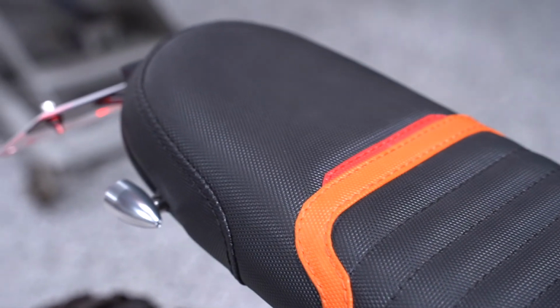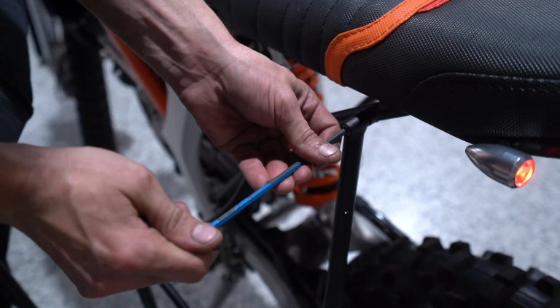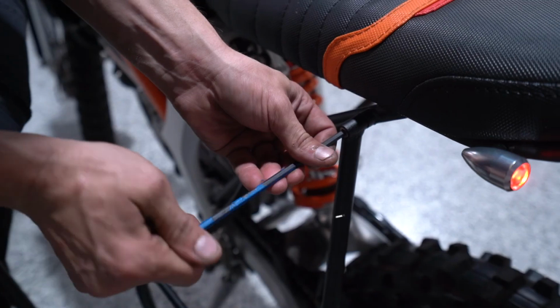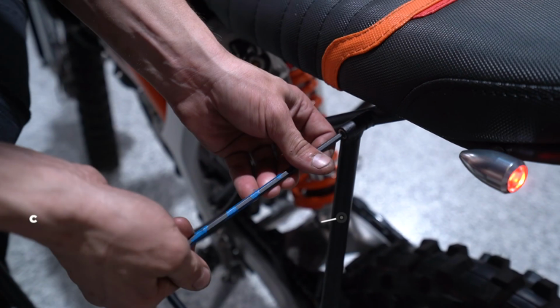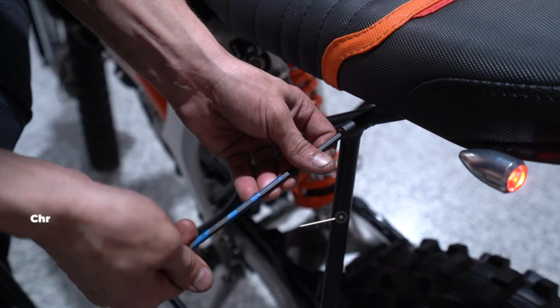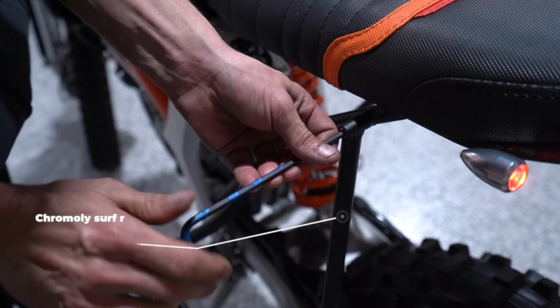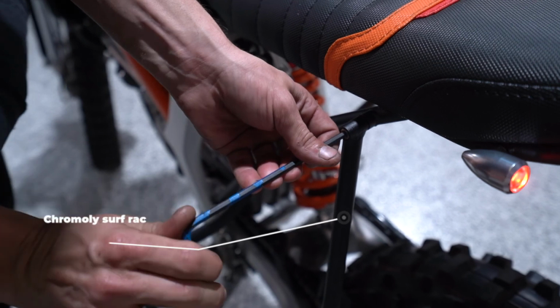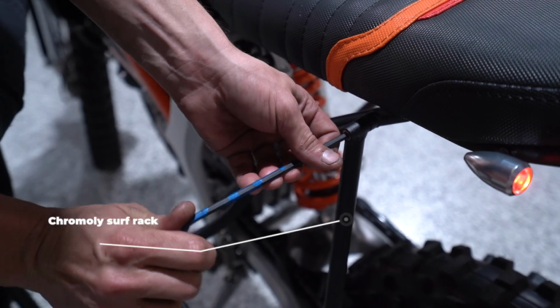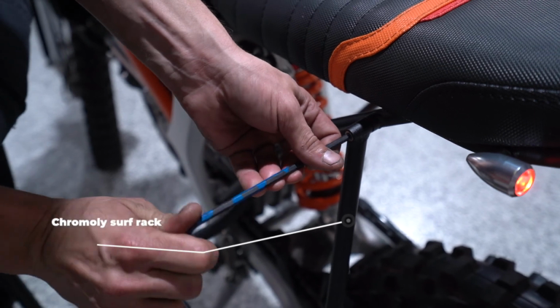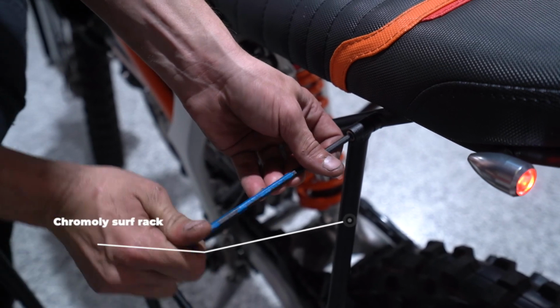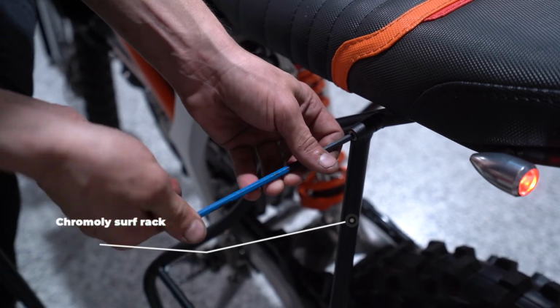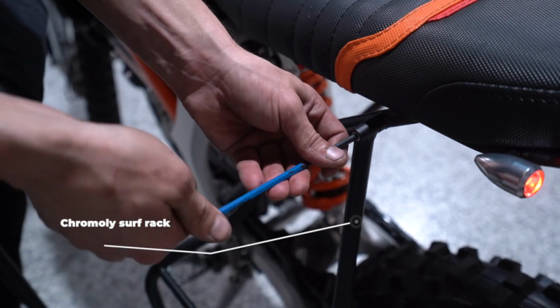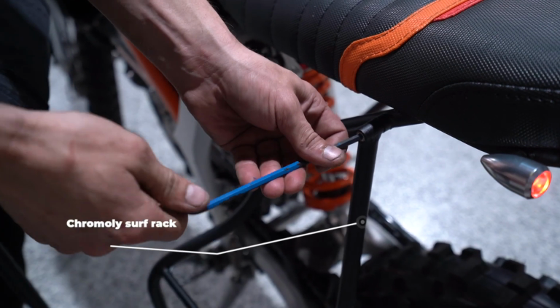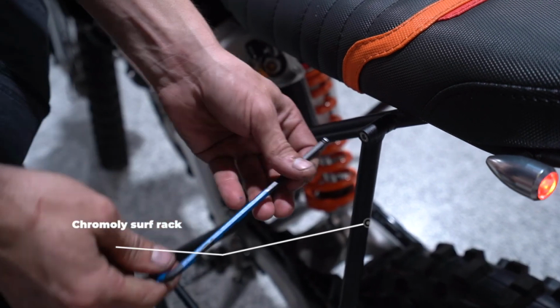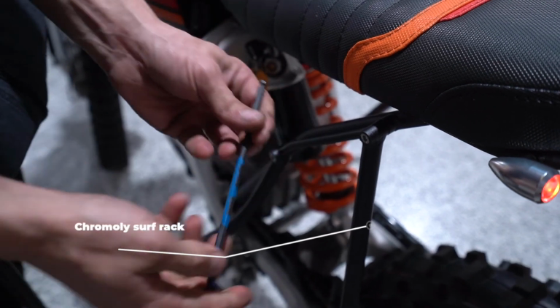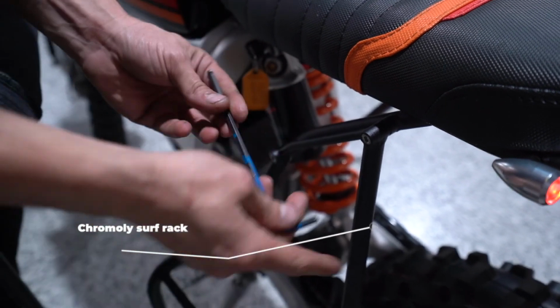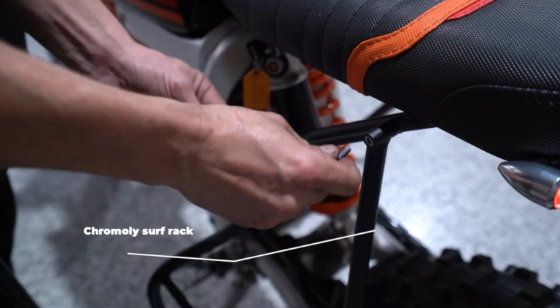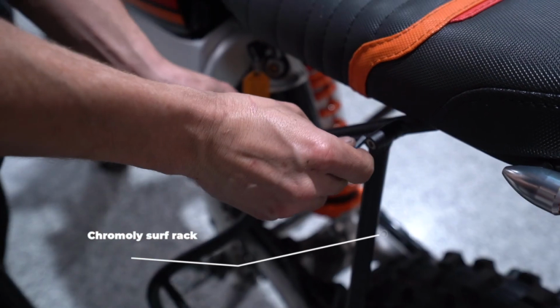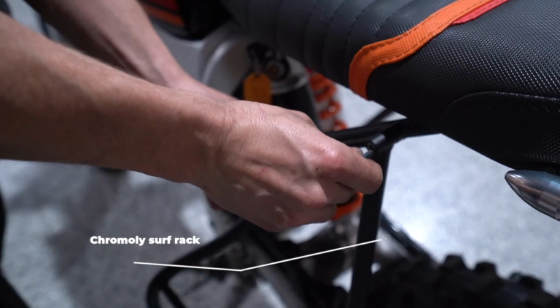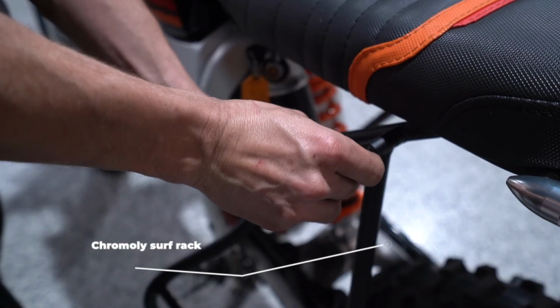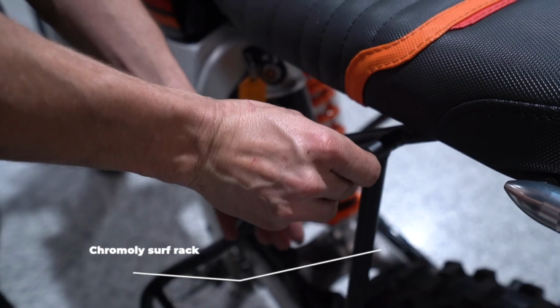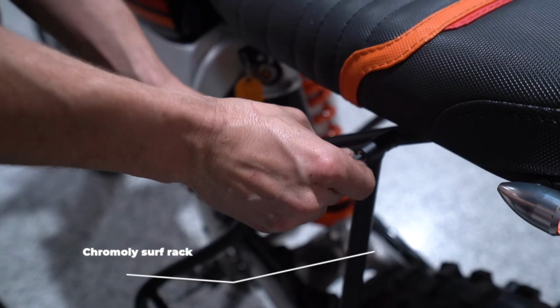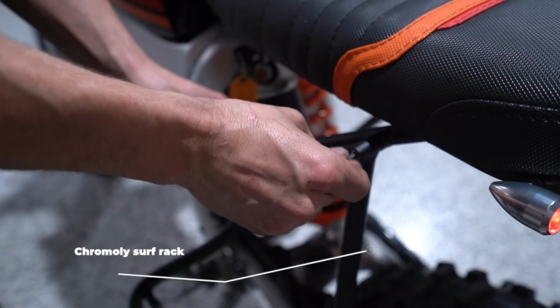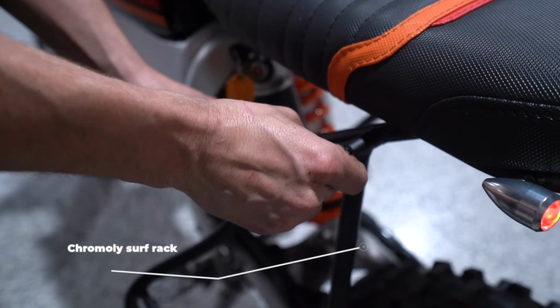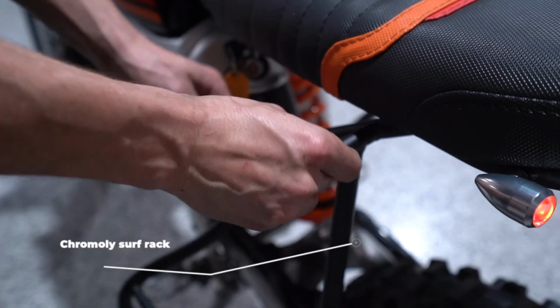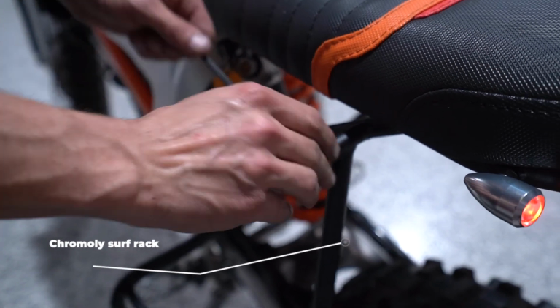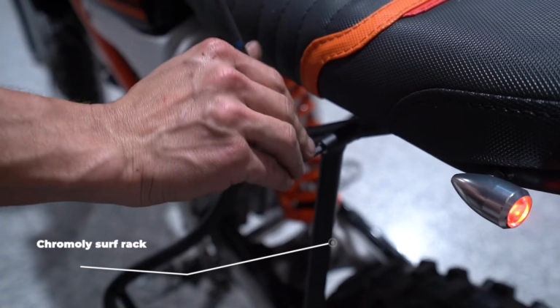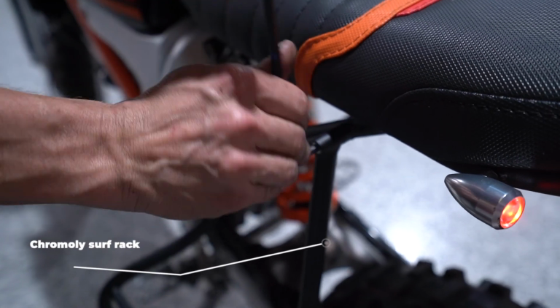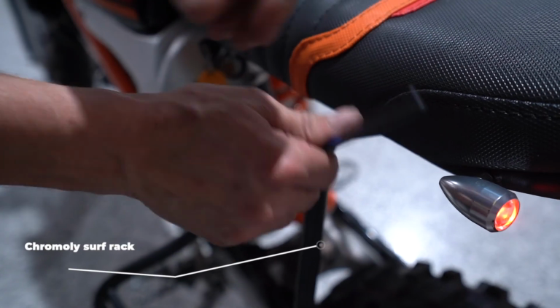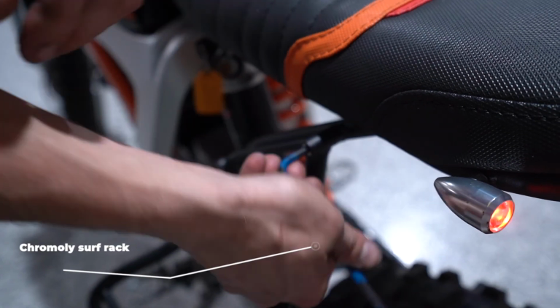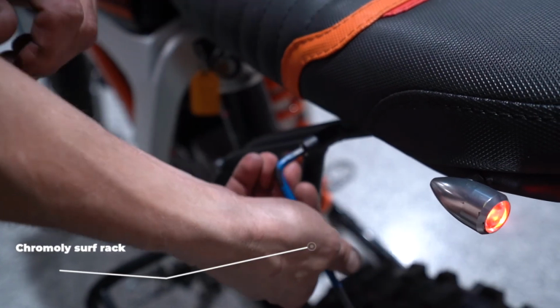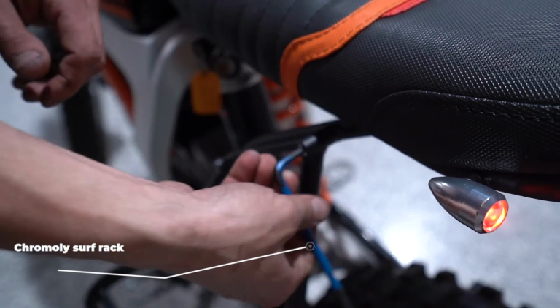An easily removable surf rack is included — perfect for the dawn surf check.